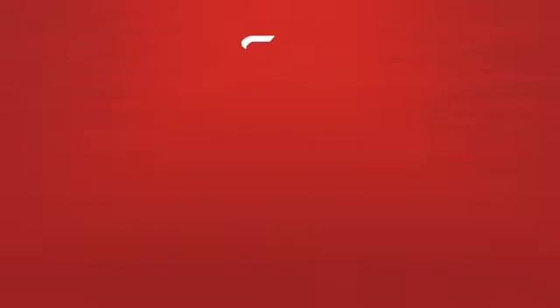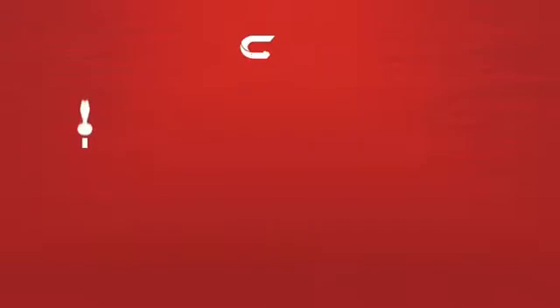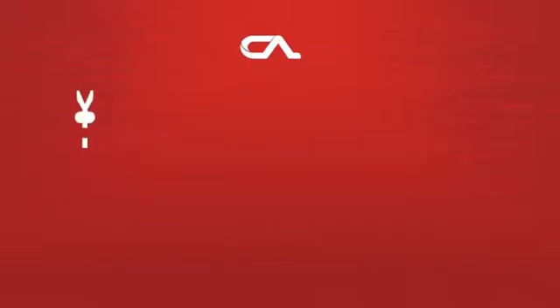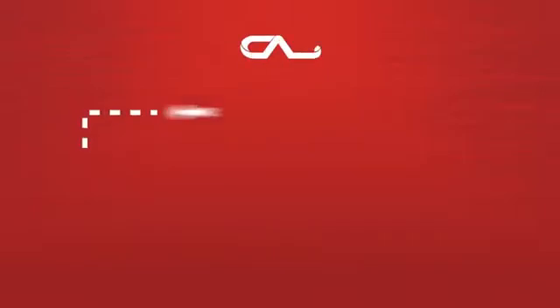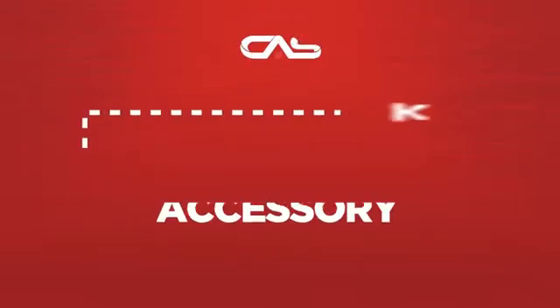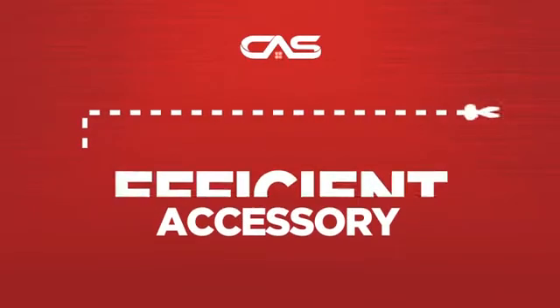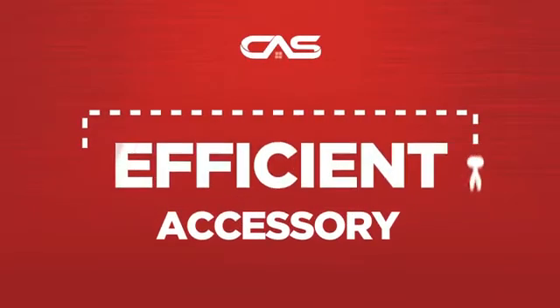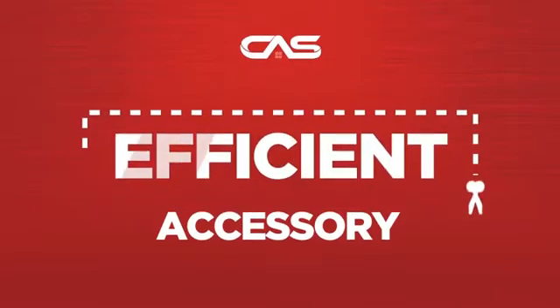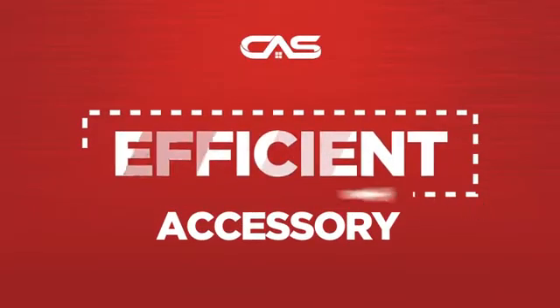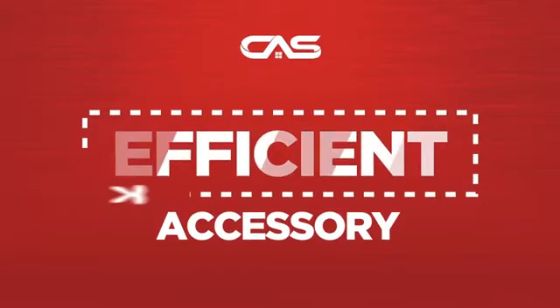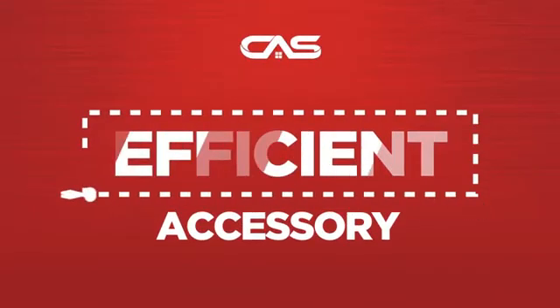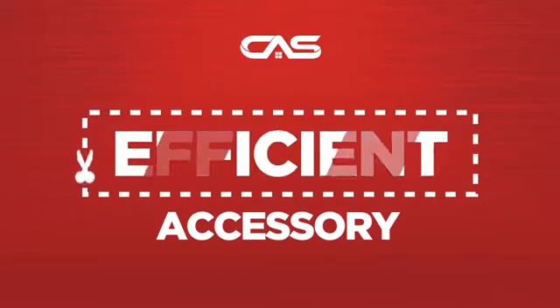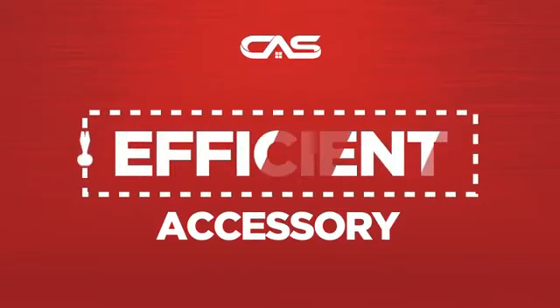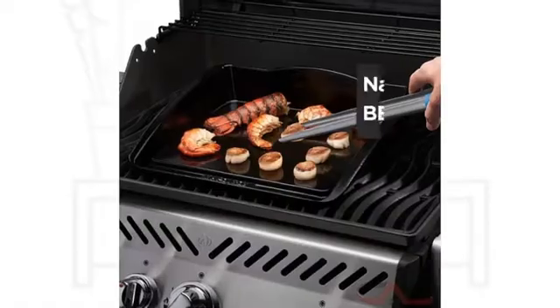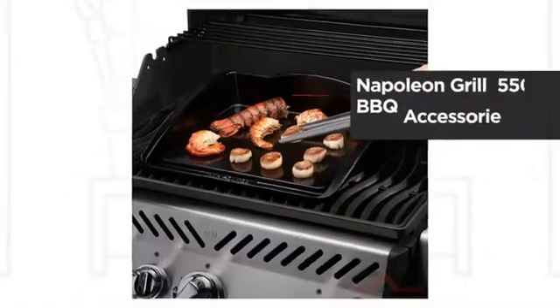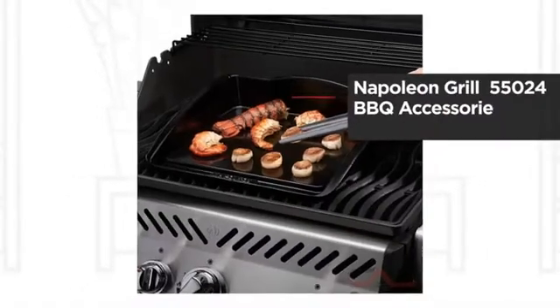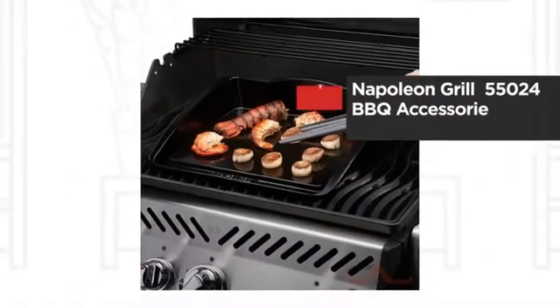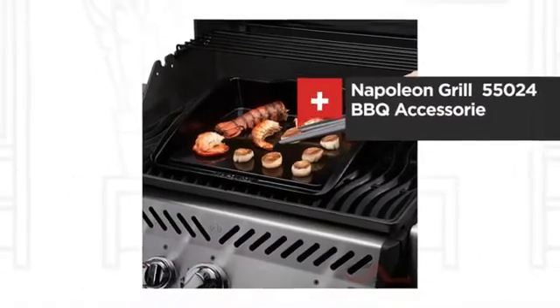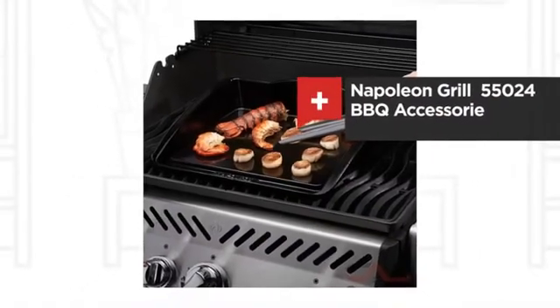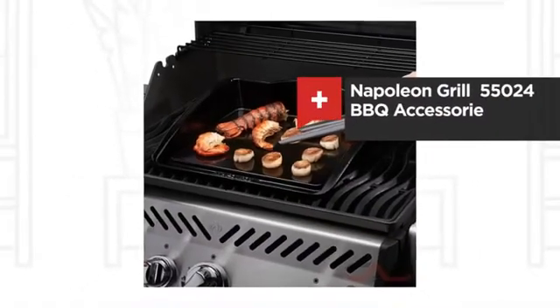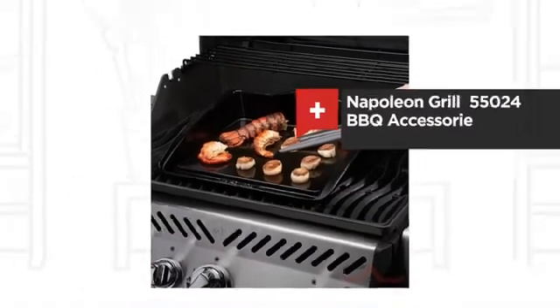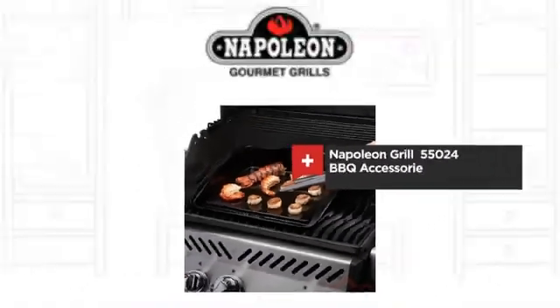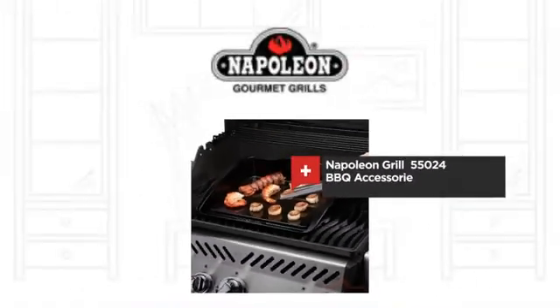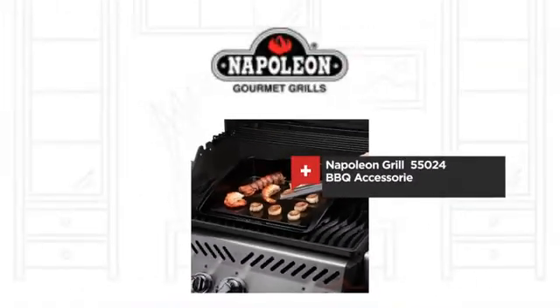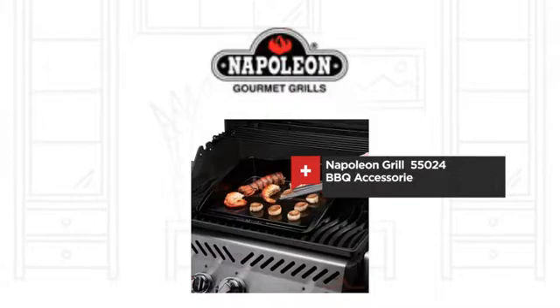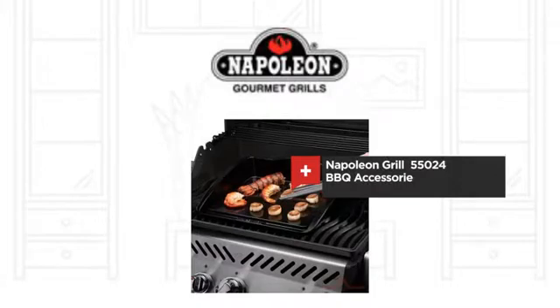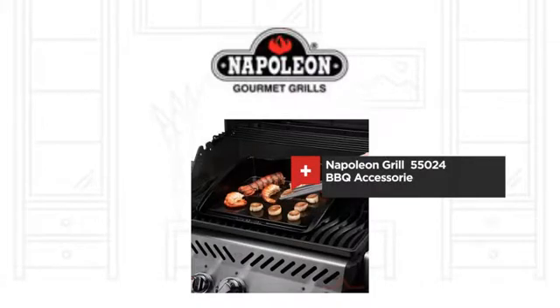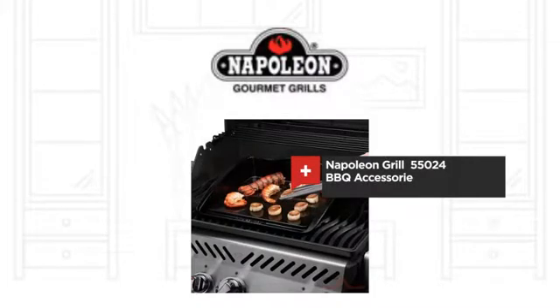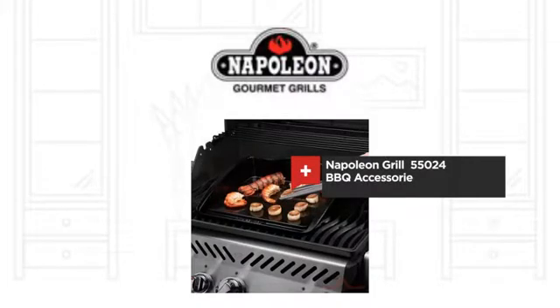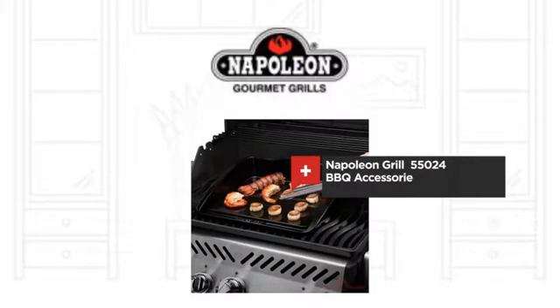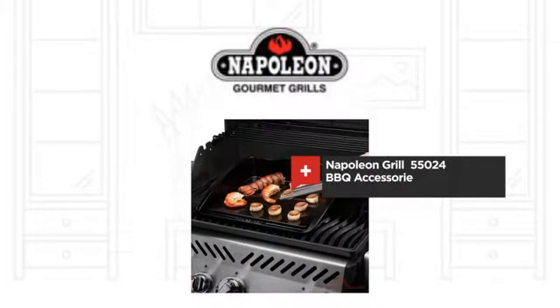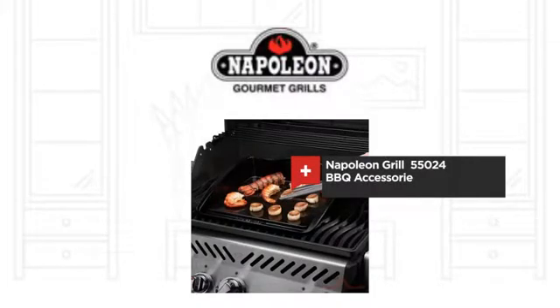Need an efficient accessory? Try this barbecue accessory model from Napoleon Grew.